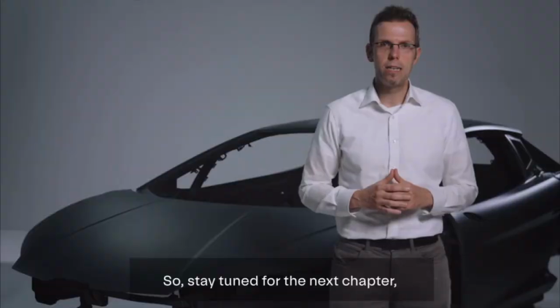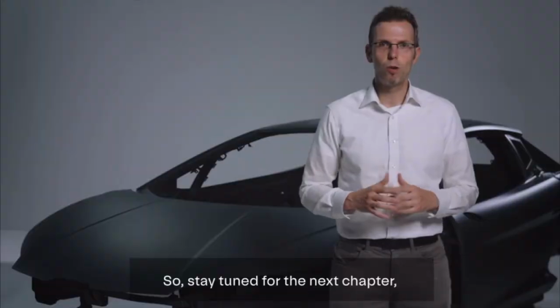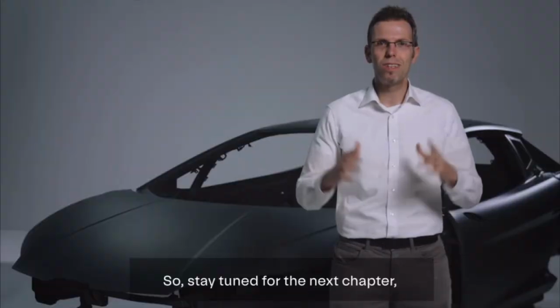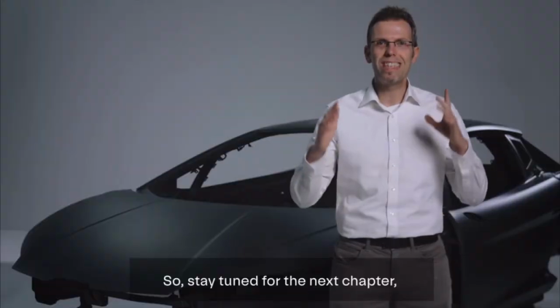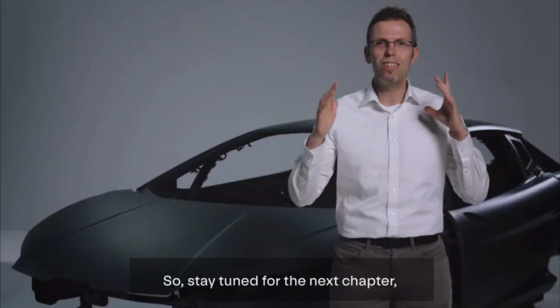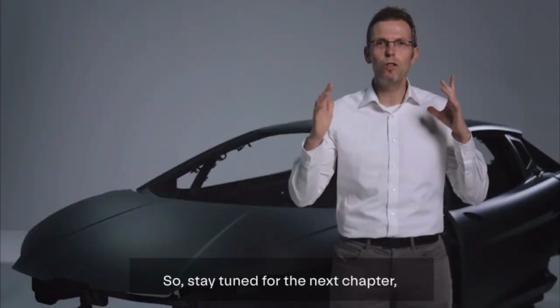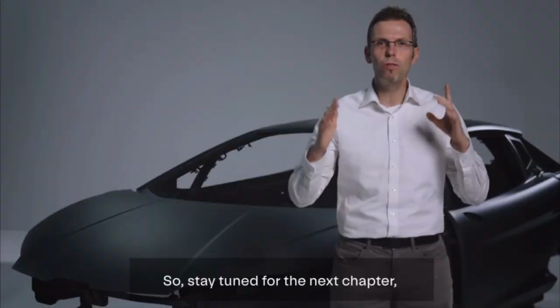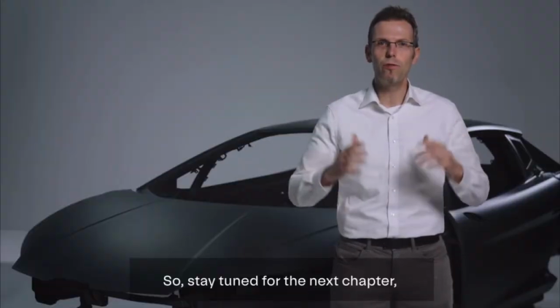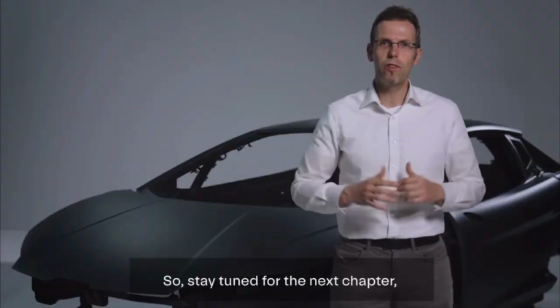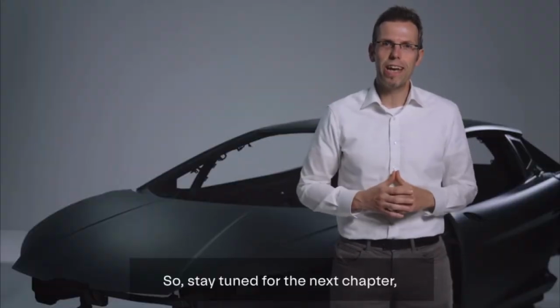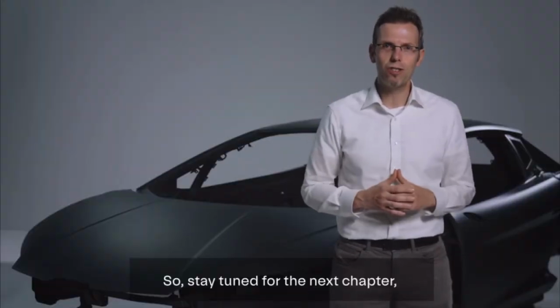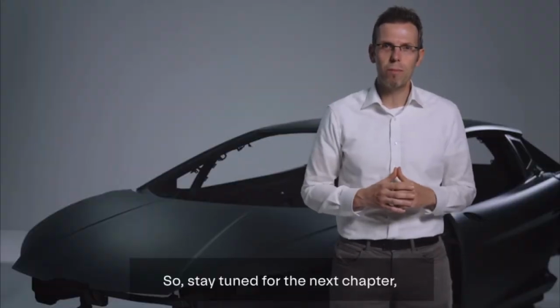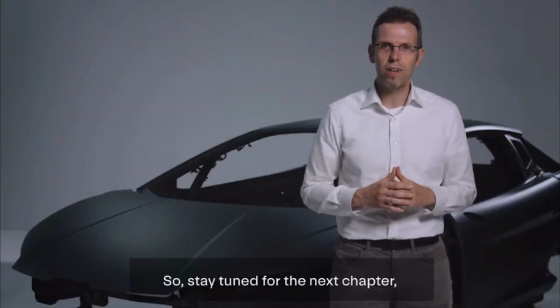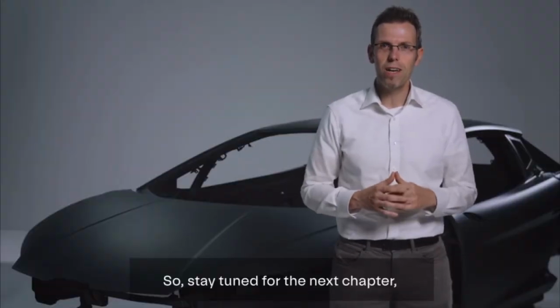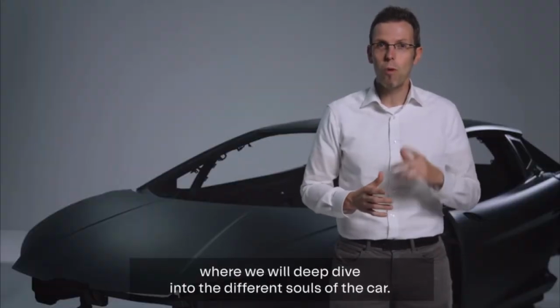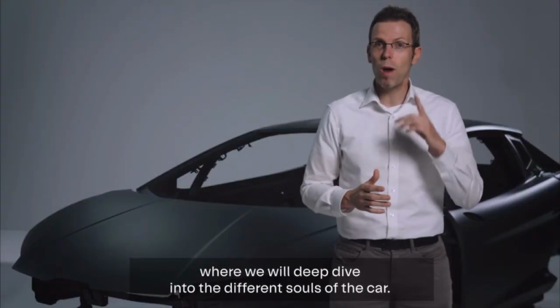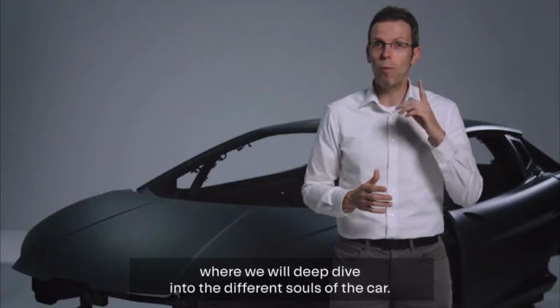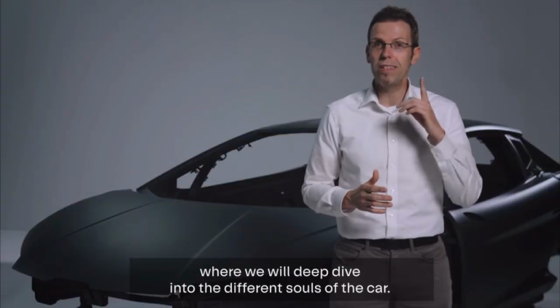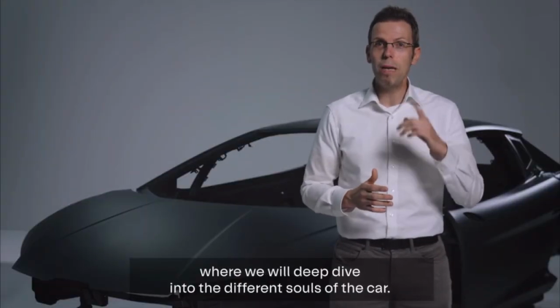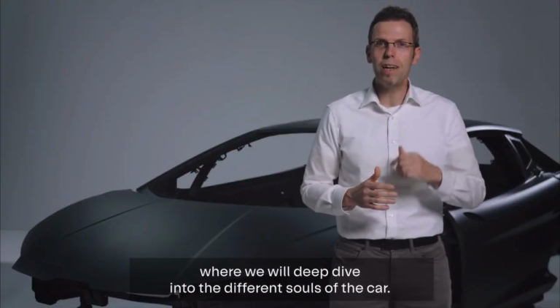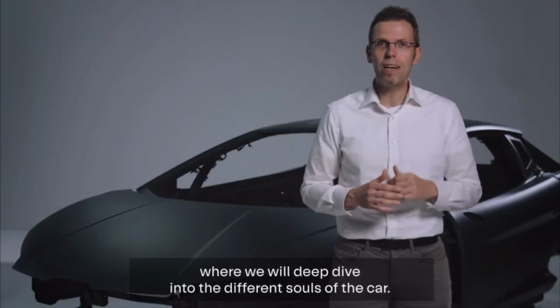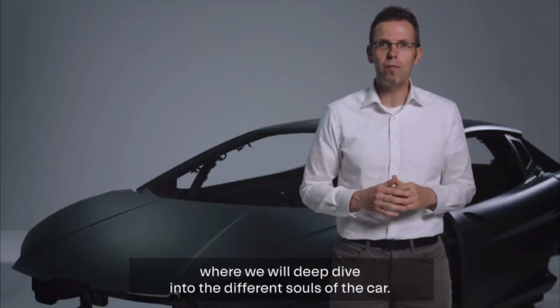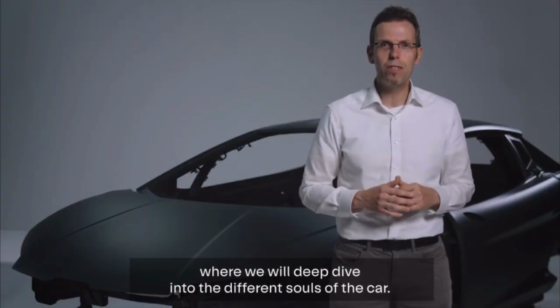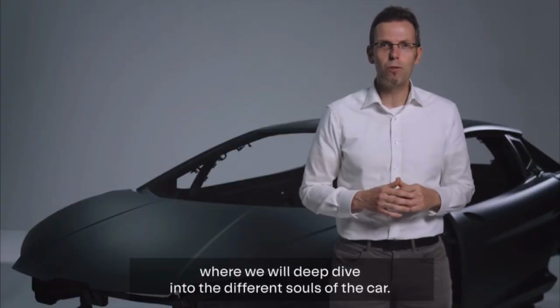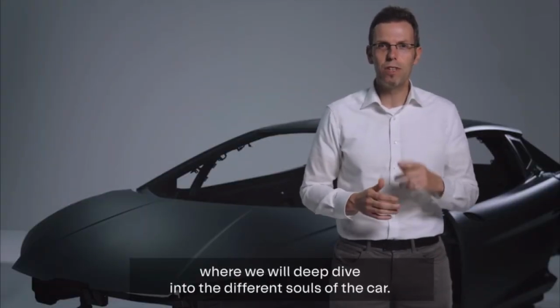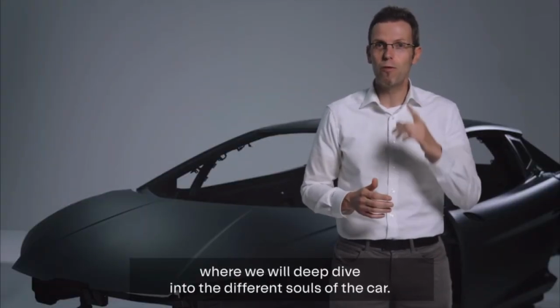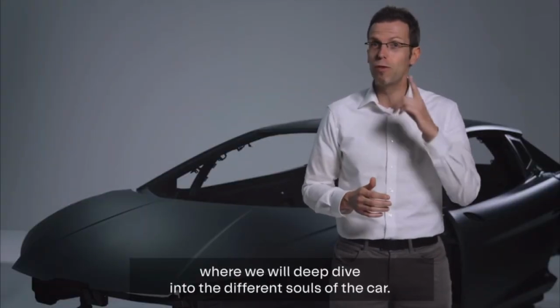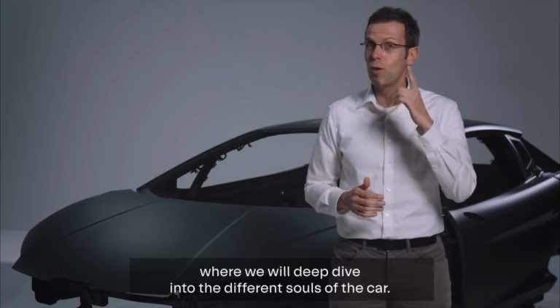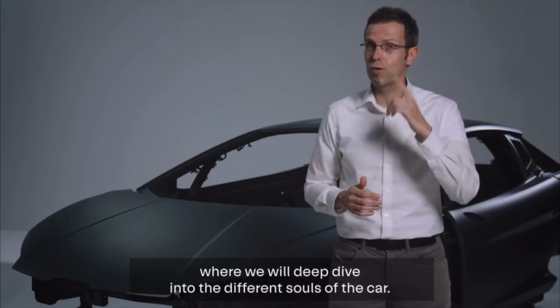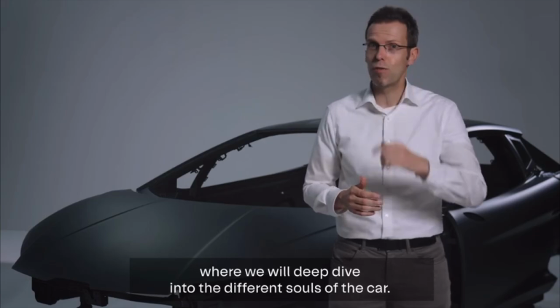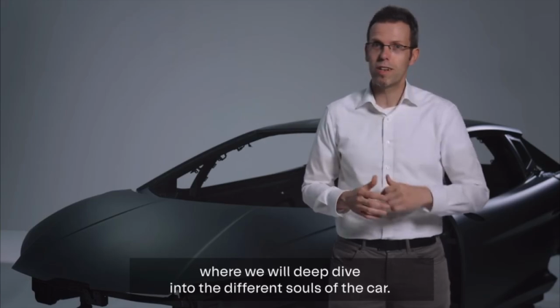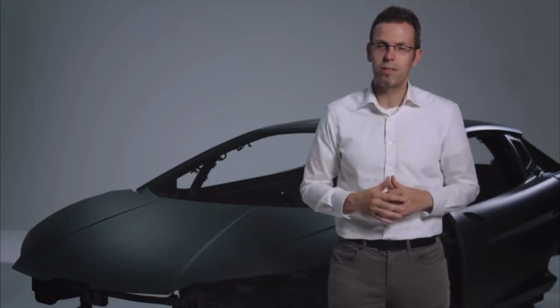Stay tuned for the next chapter where we will deep dive into the different souls of the car.